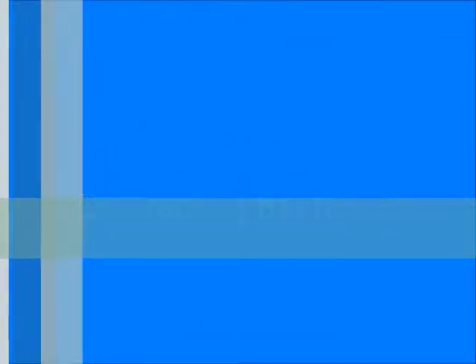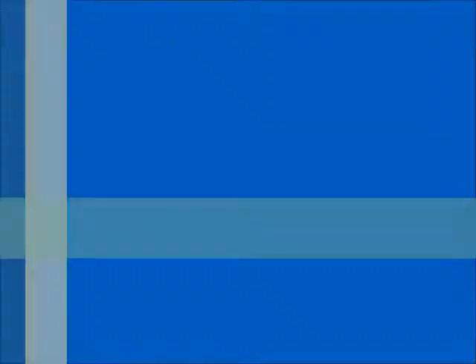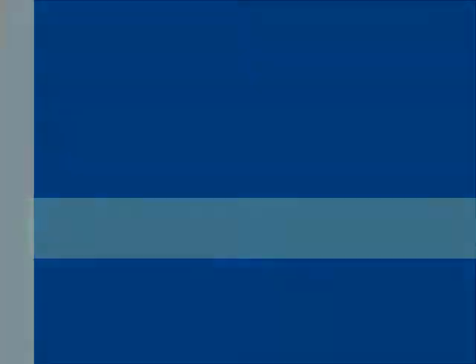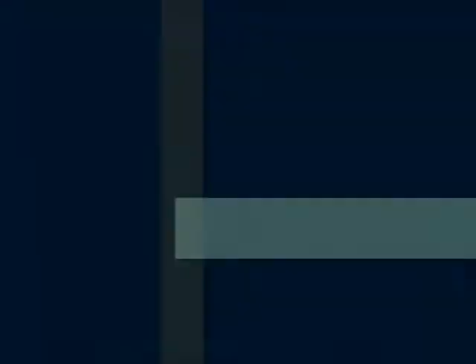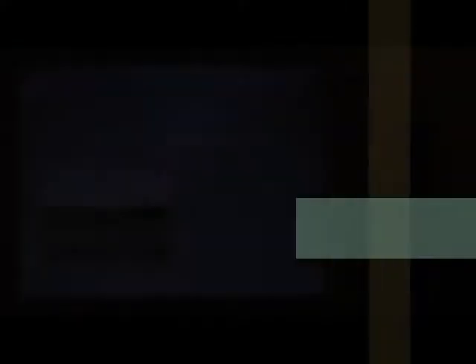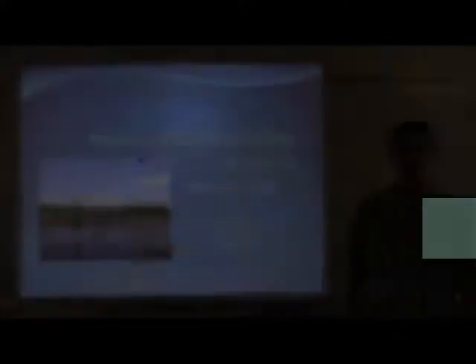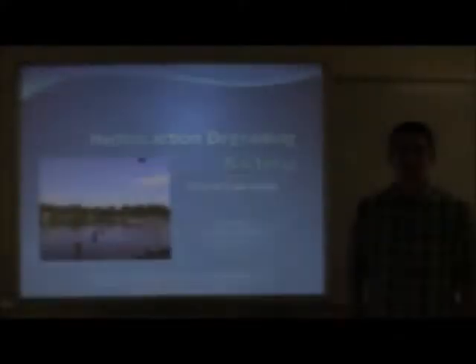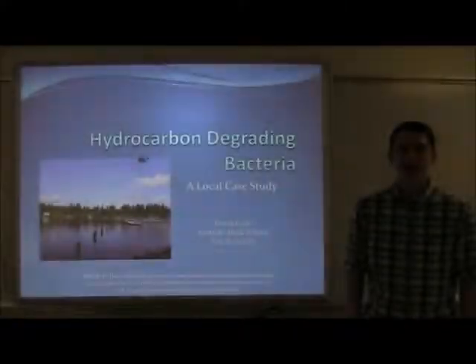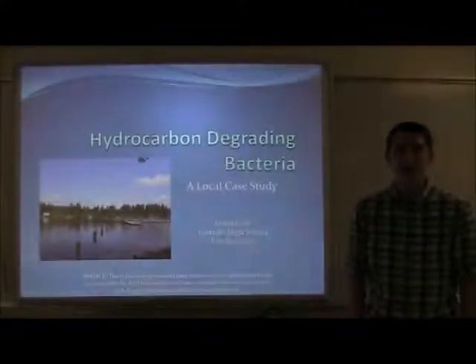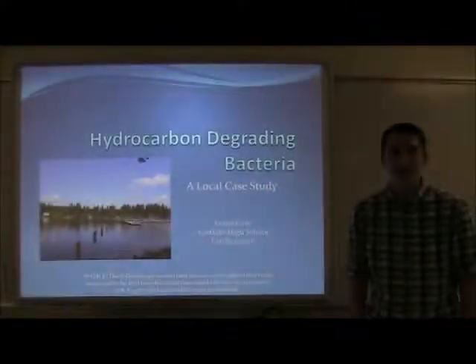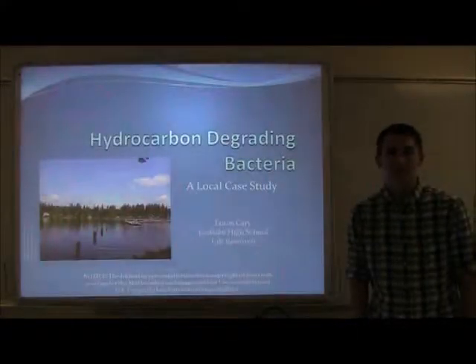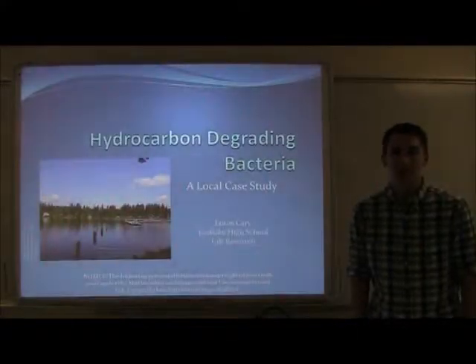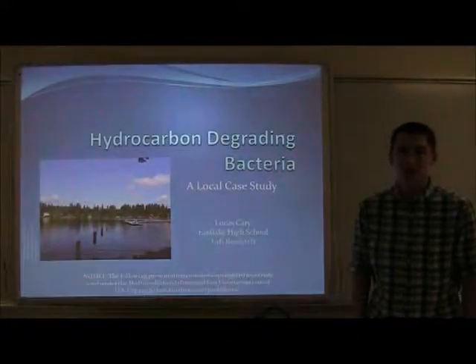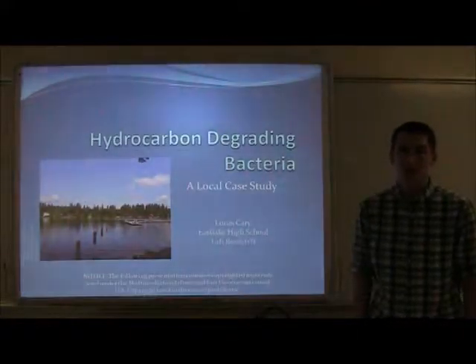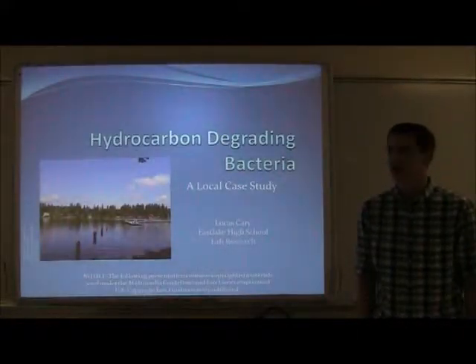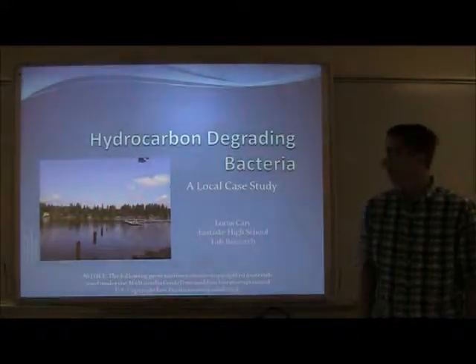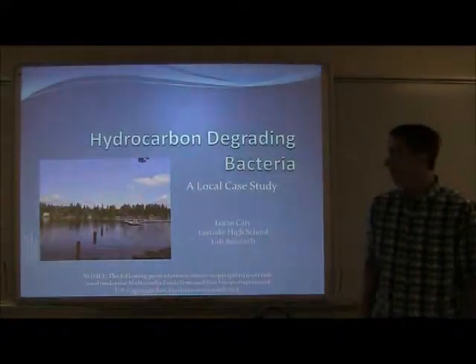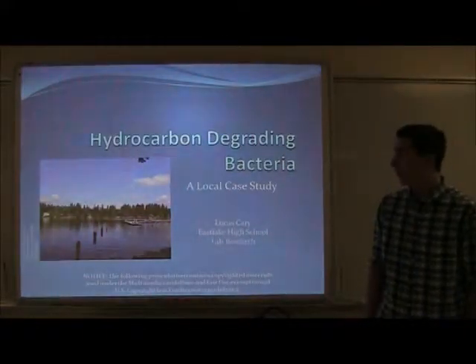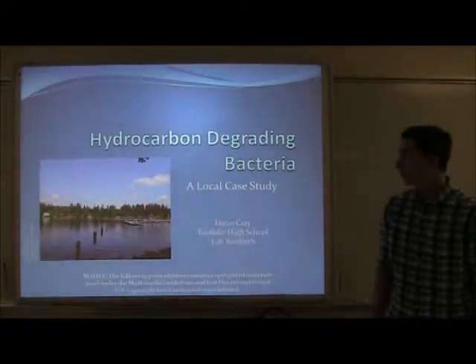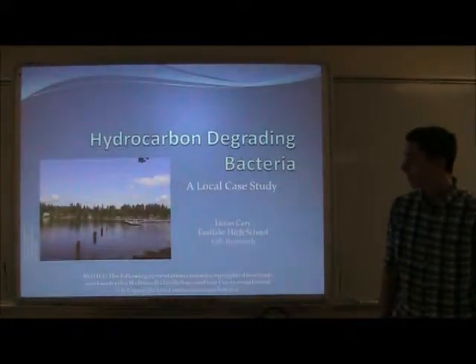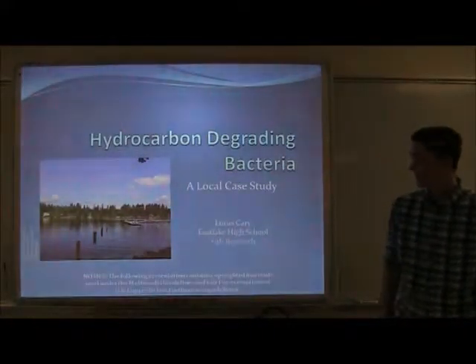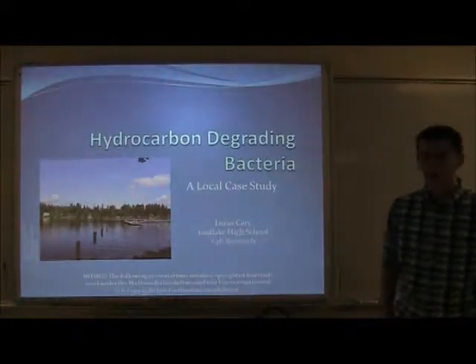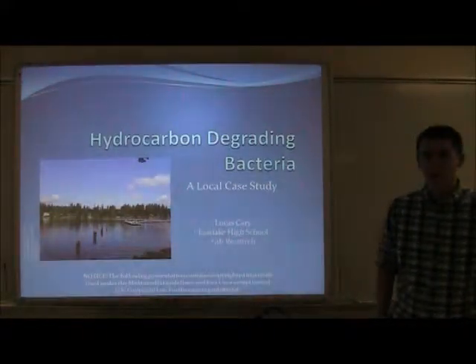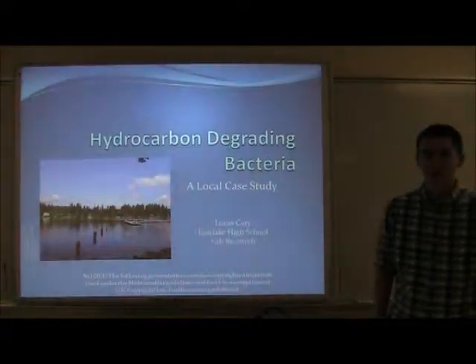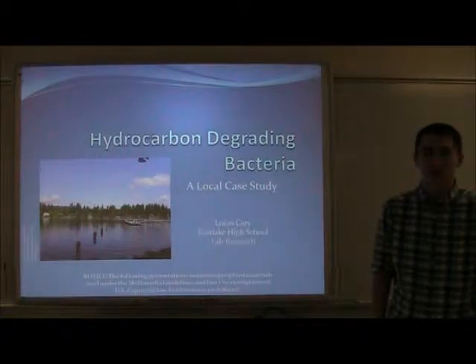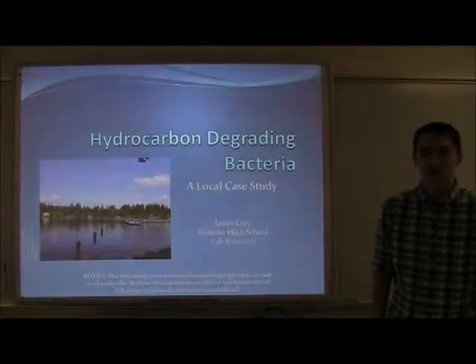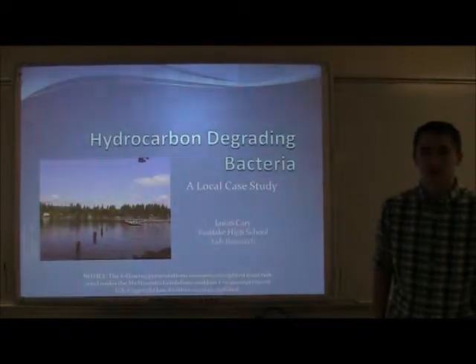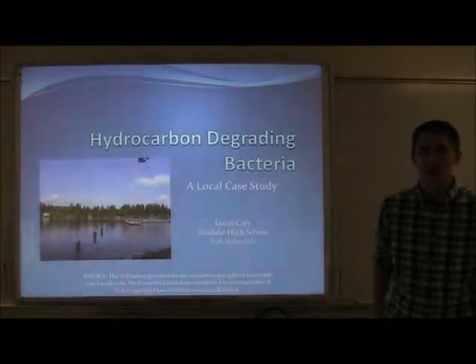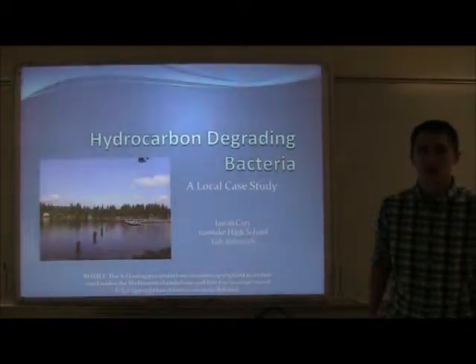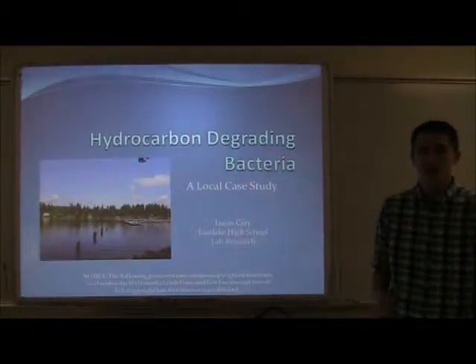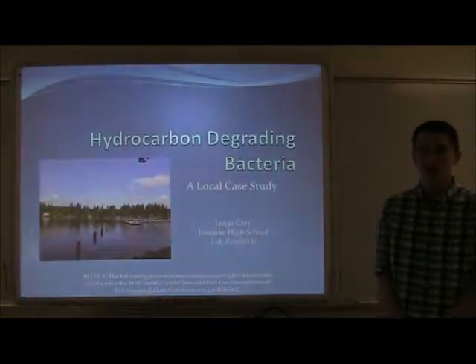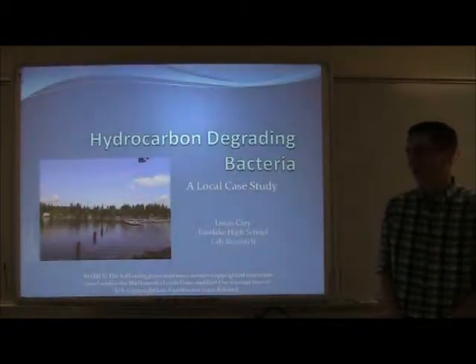Hi, my name is Lucas Carey, and my BioExpo project was Hydrocarbon Degrading Bacteria, a local case study in Pine Lake.